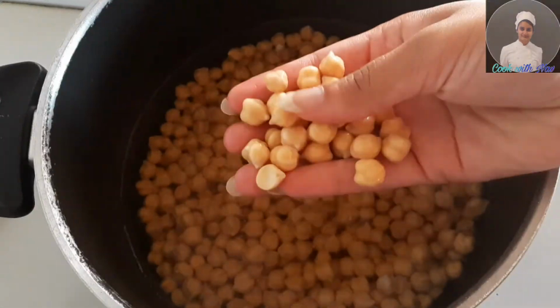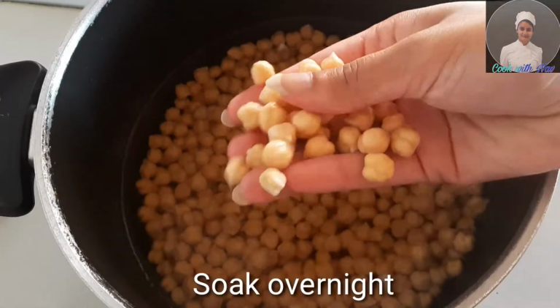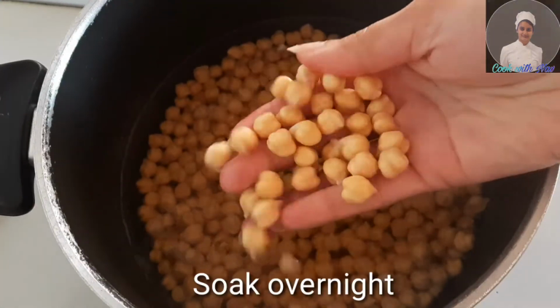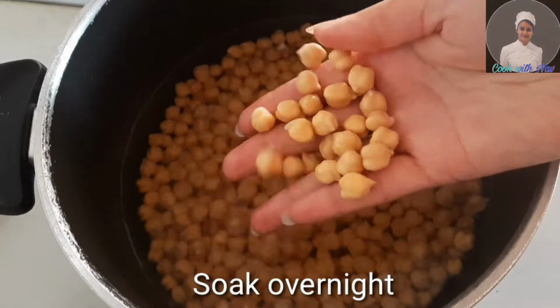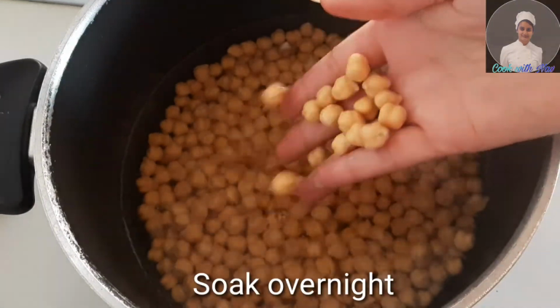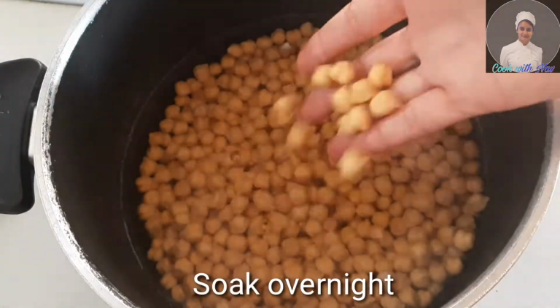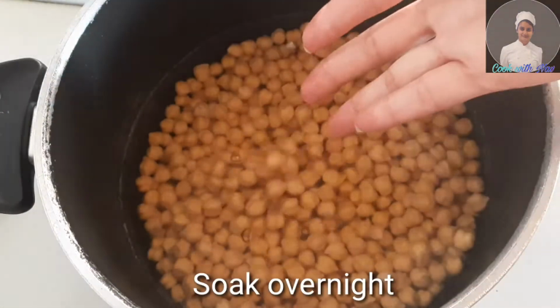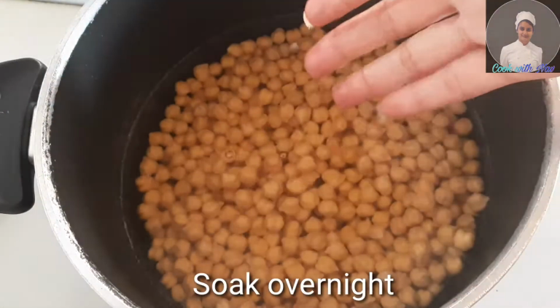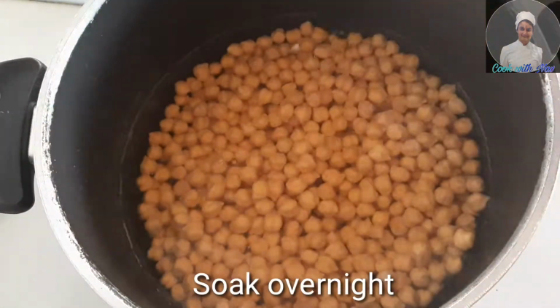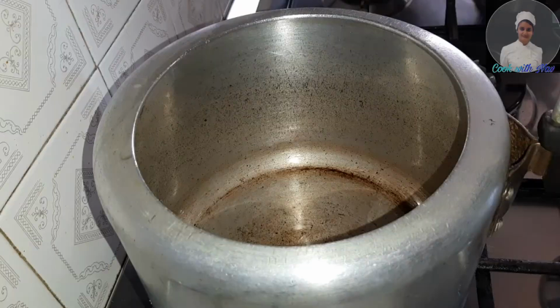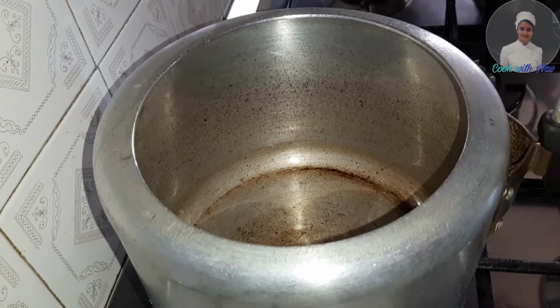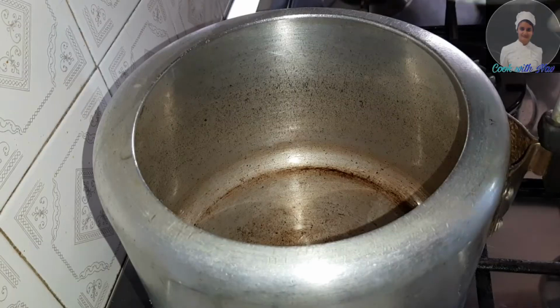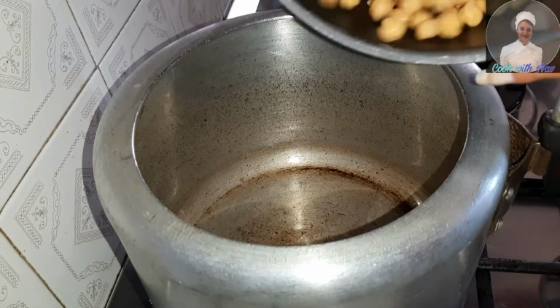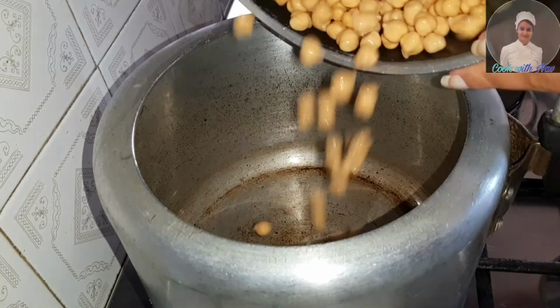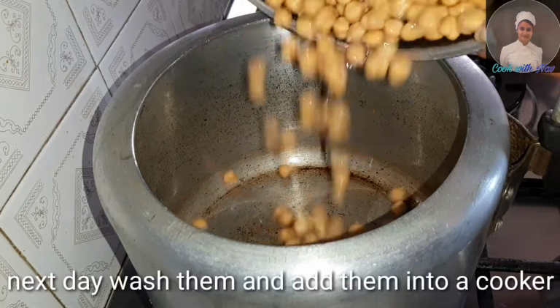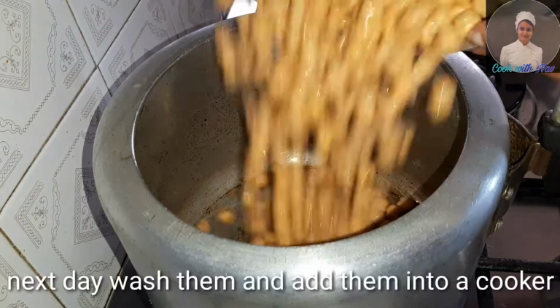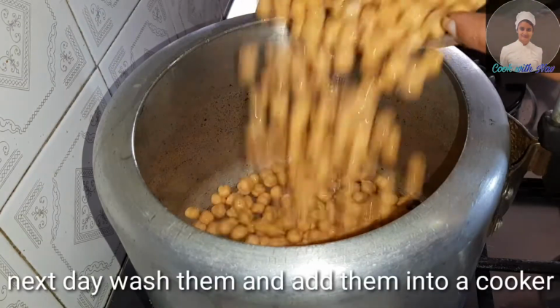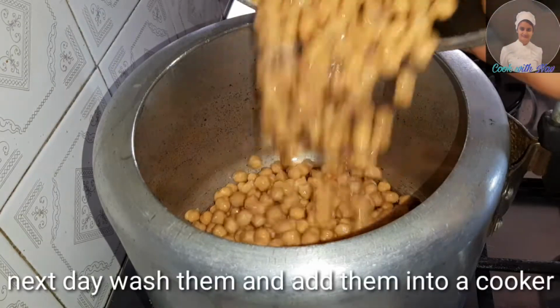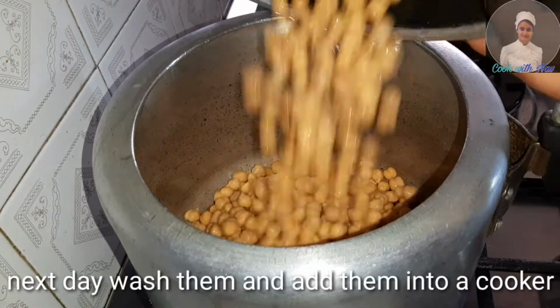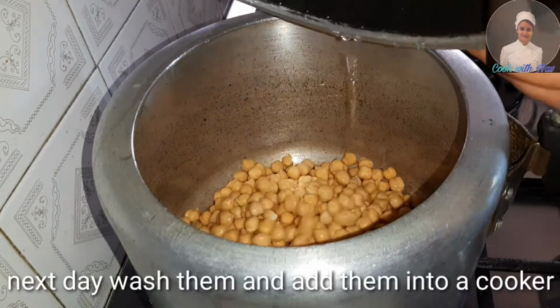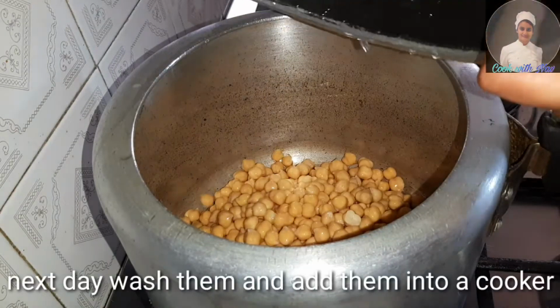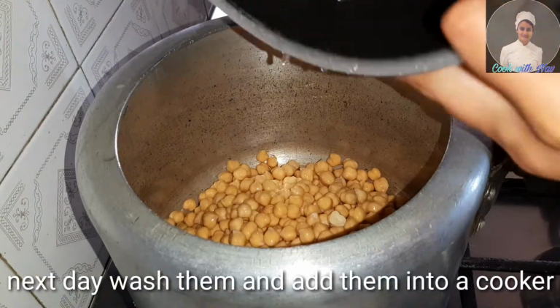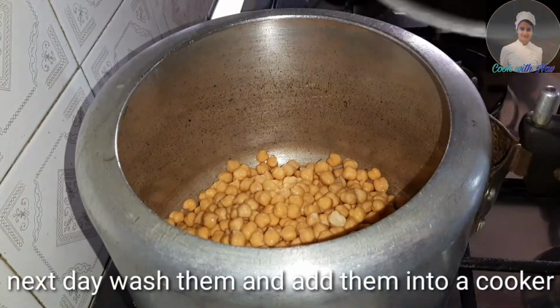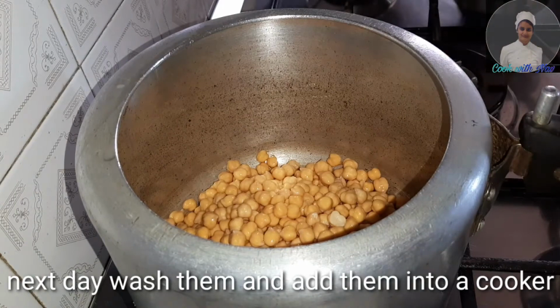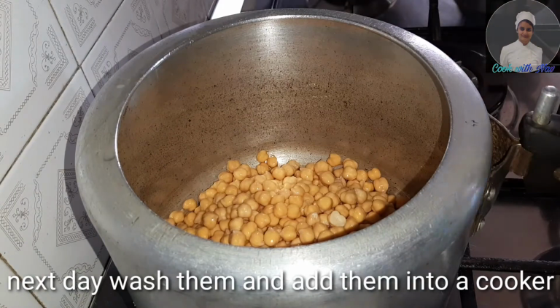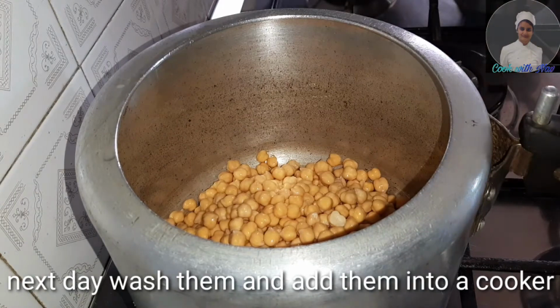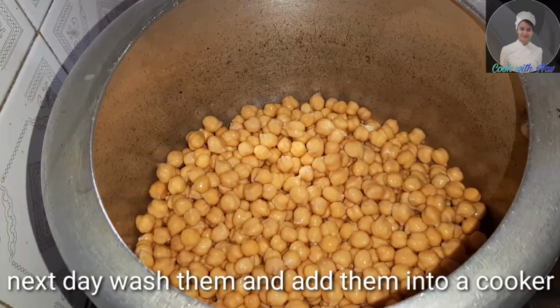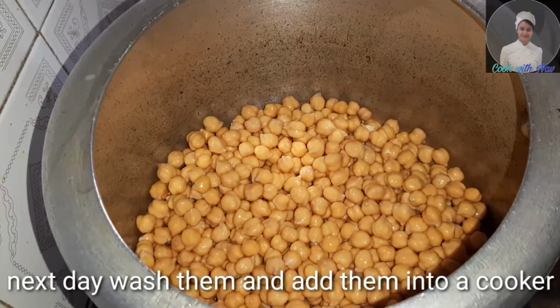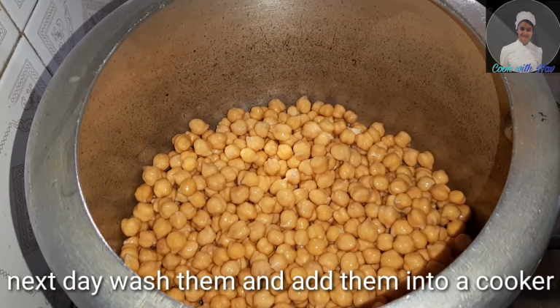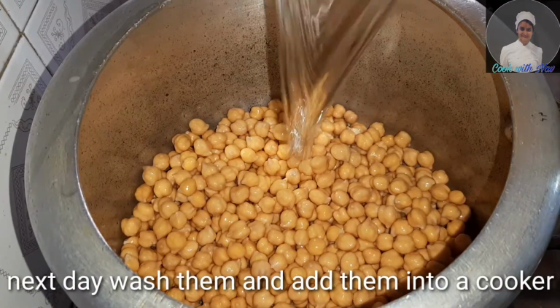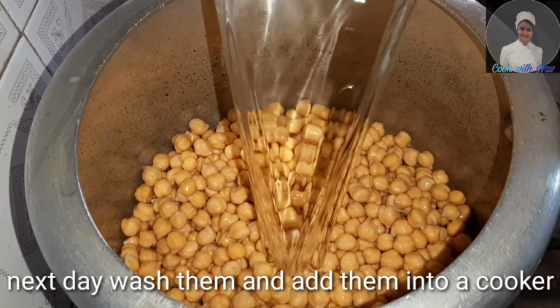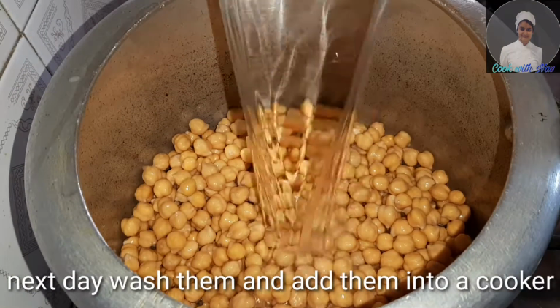We are going to have a wash. Next, we are going to have a wash.